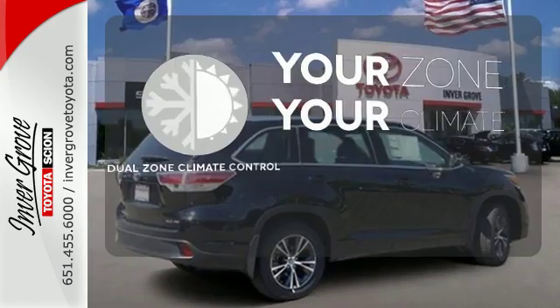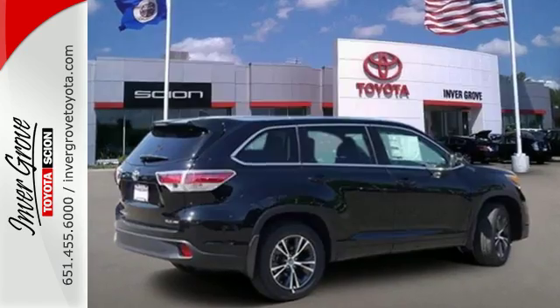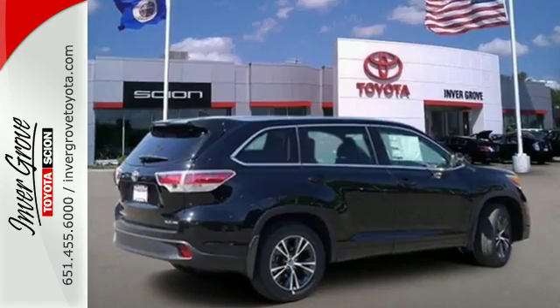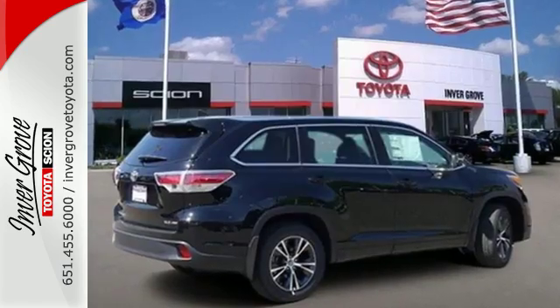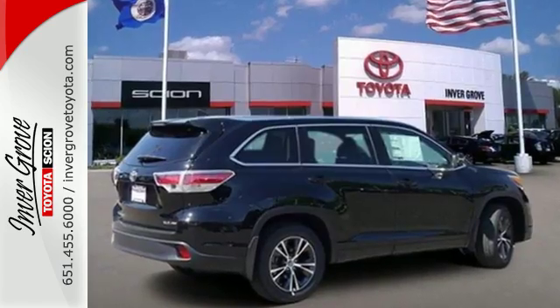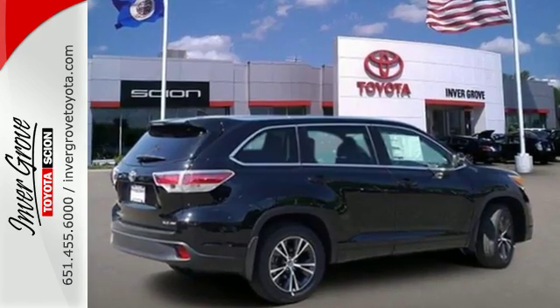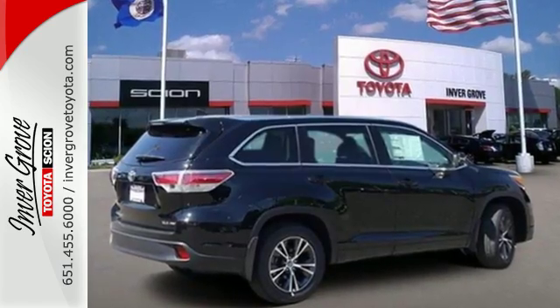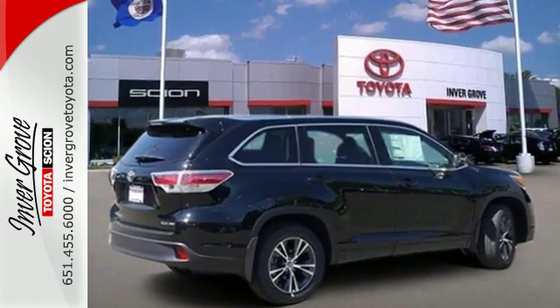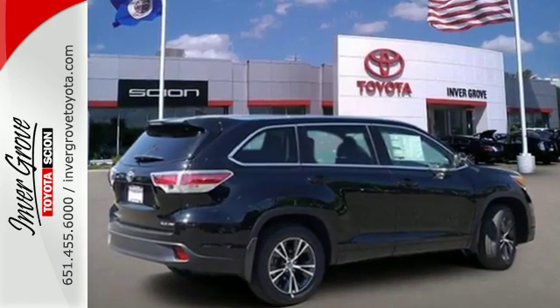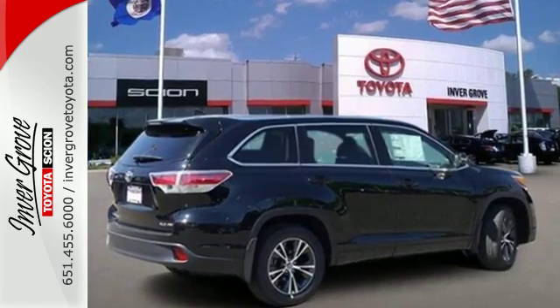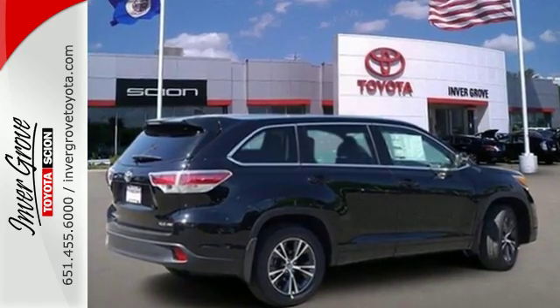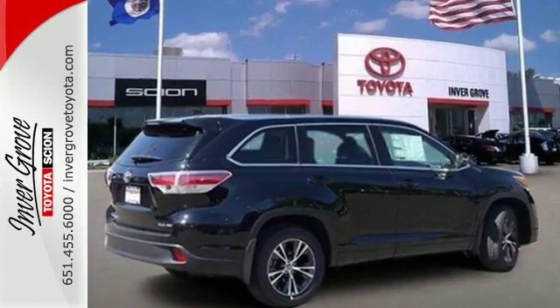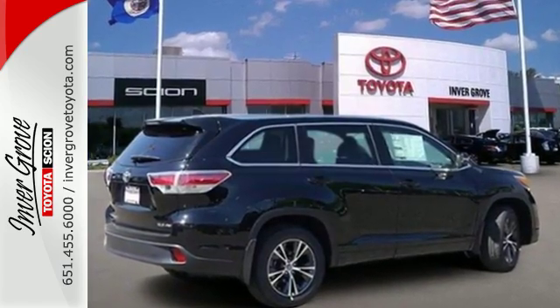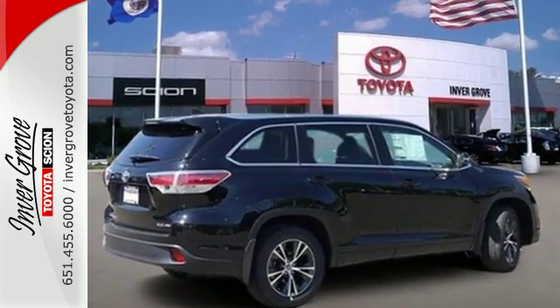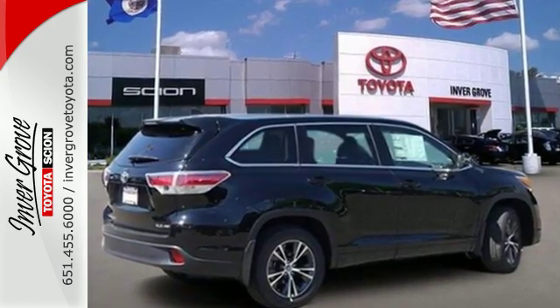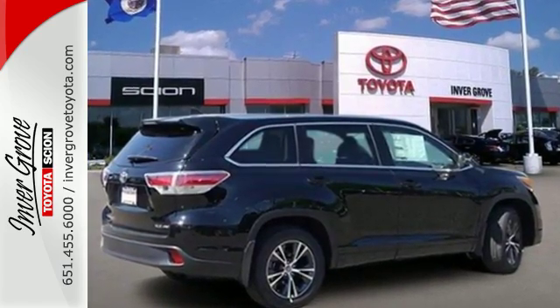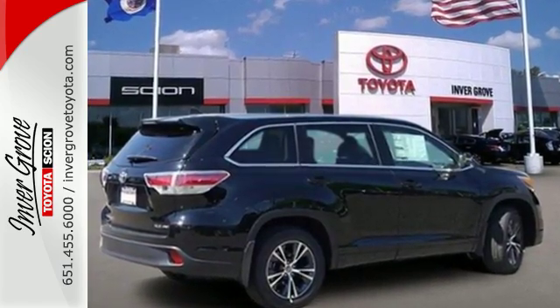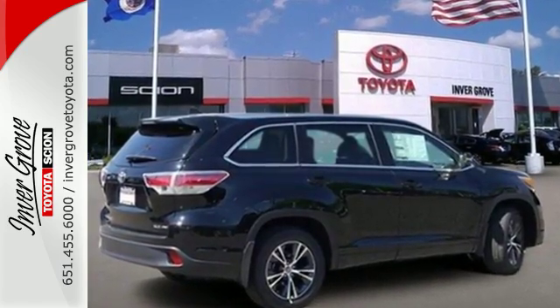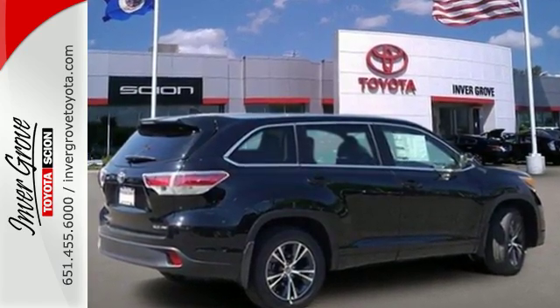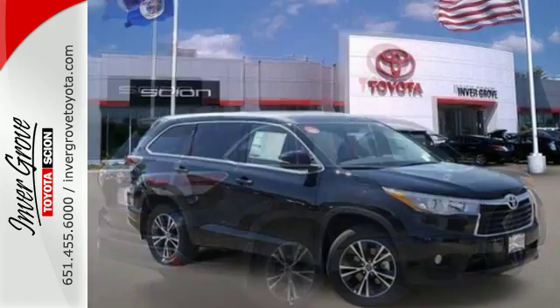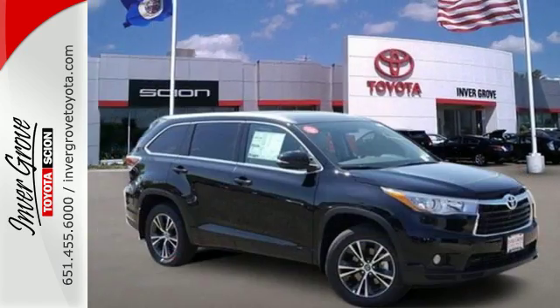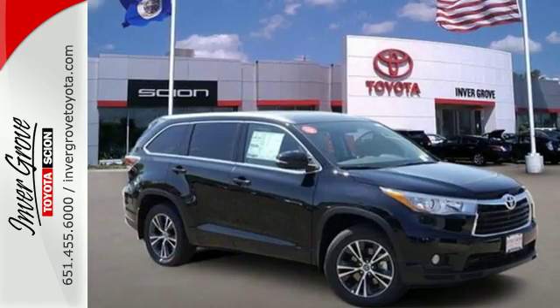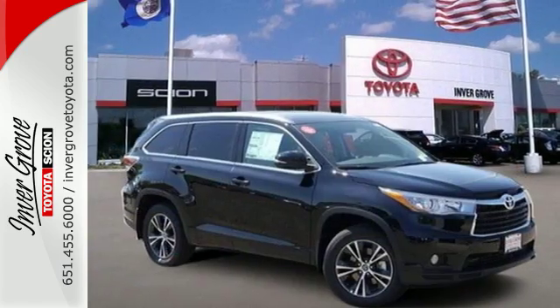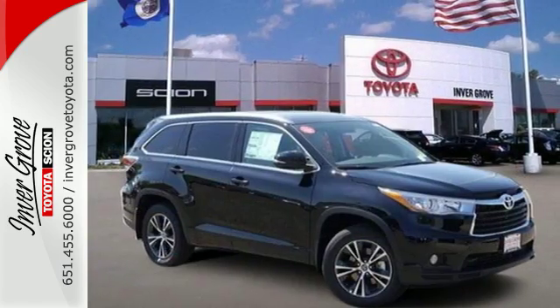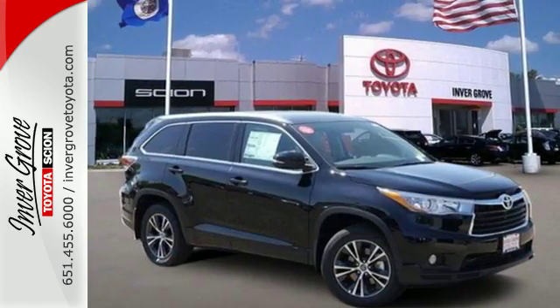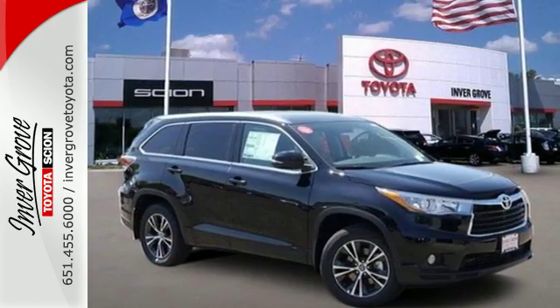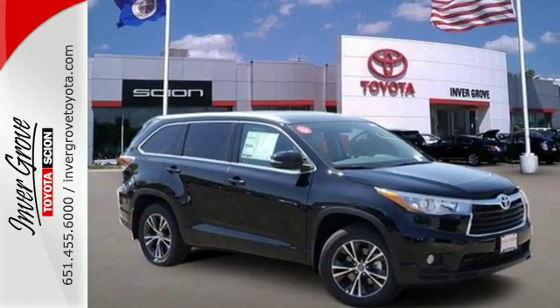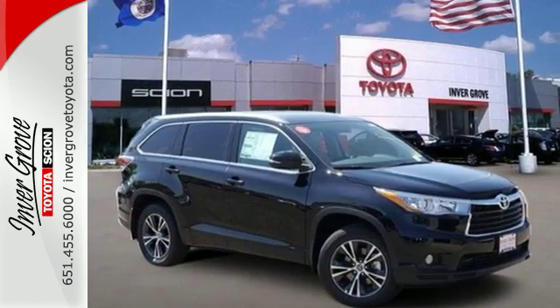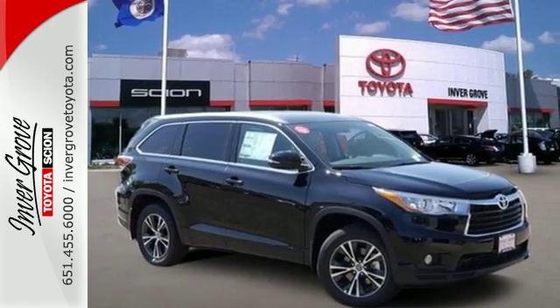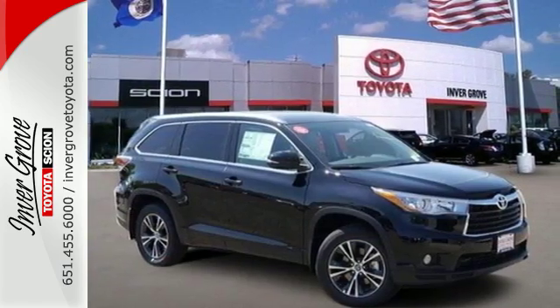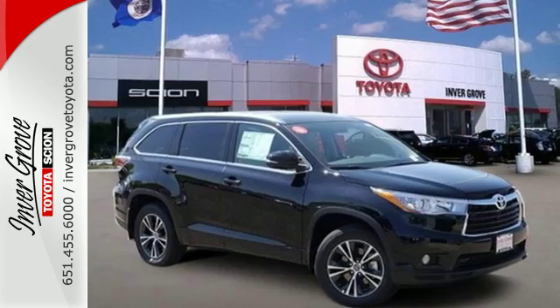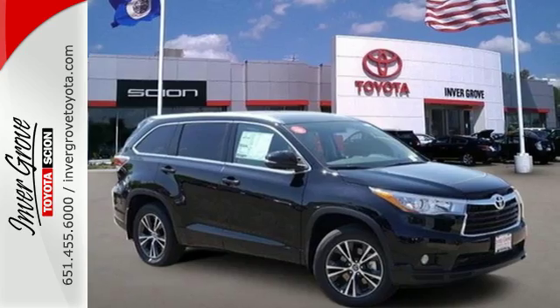You've got a busy day ahead, and this Highlander is ready to help you tackle it. Take it for a test drive today.